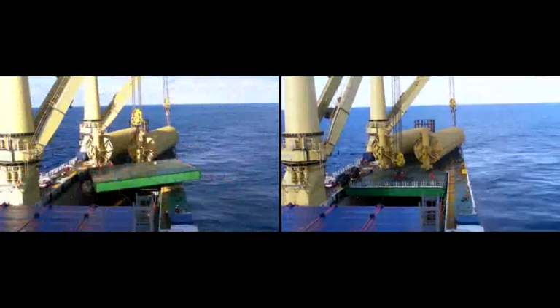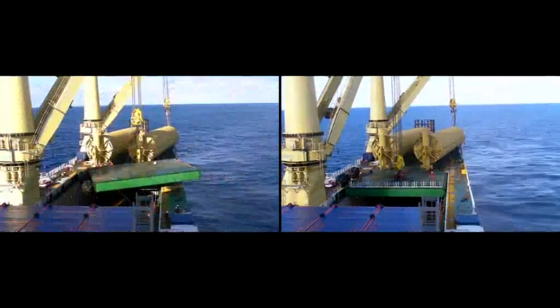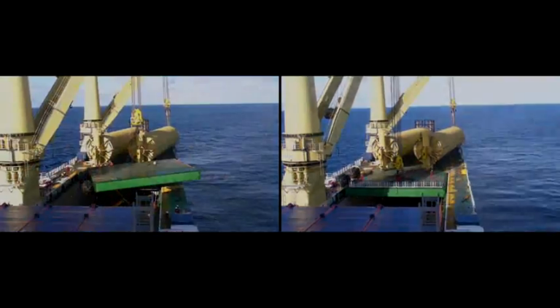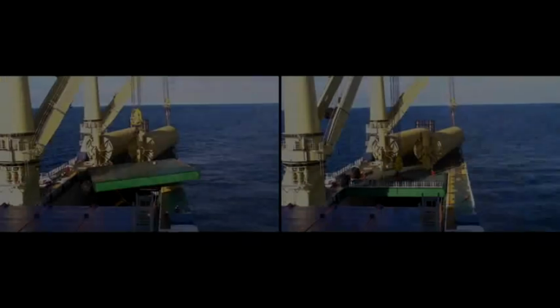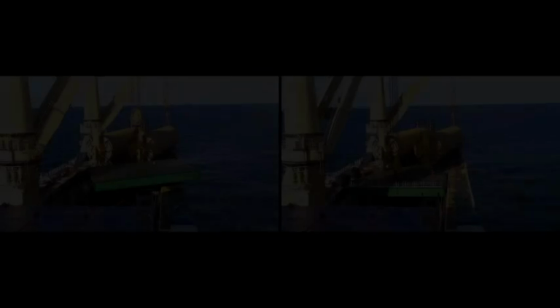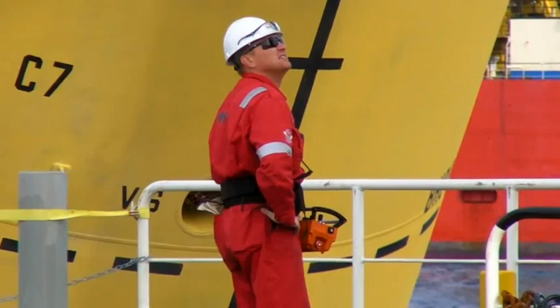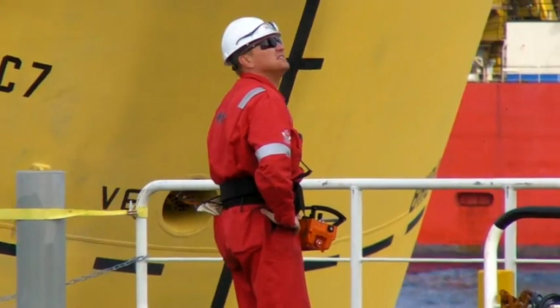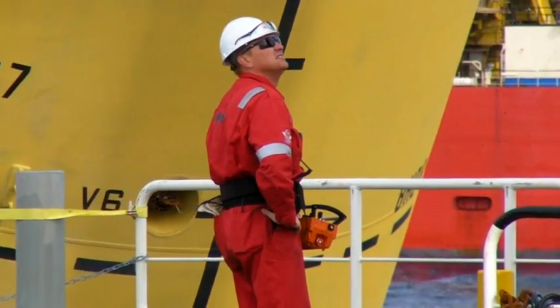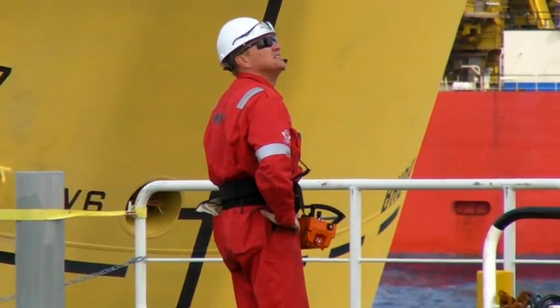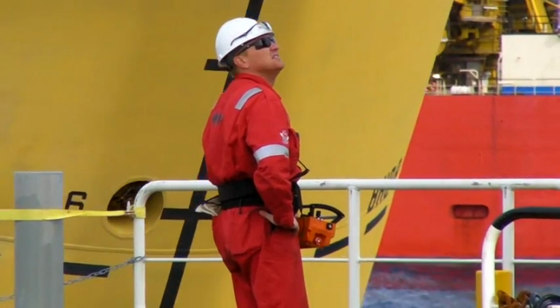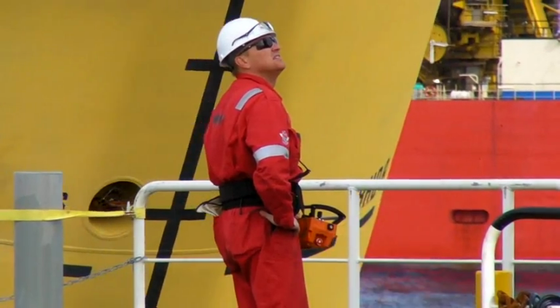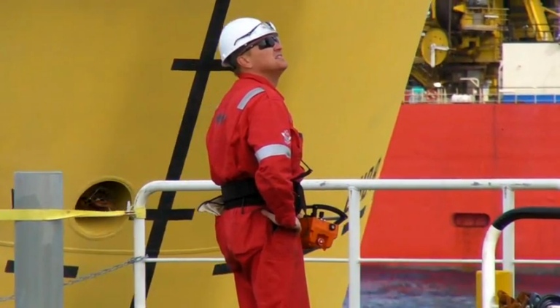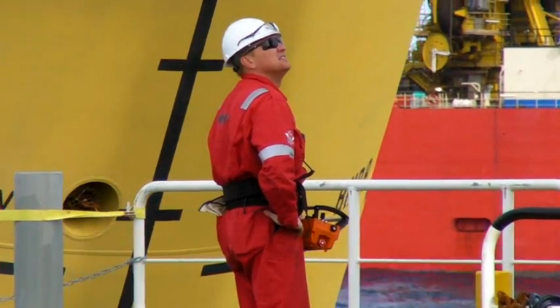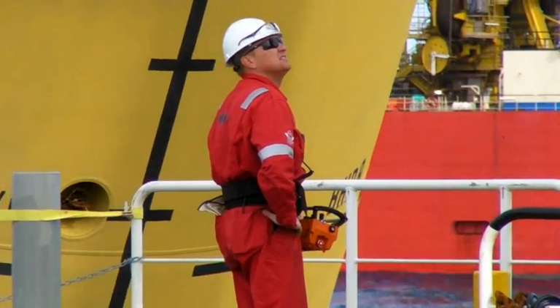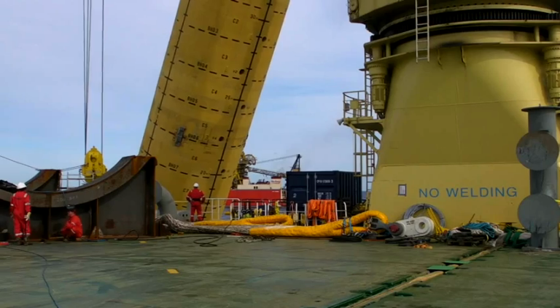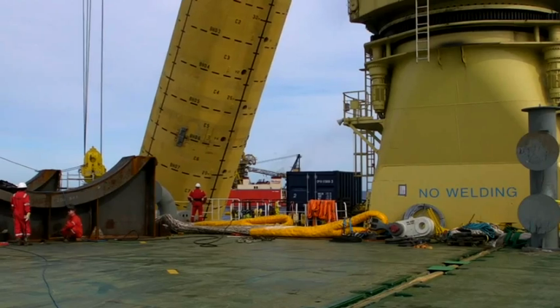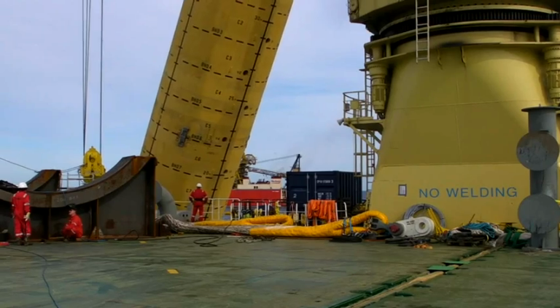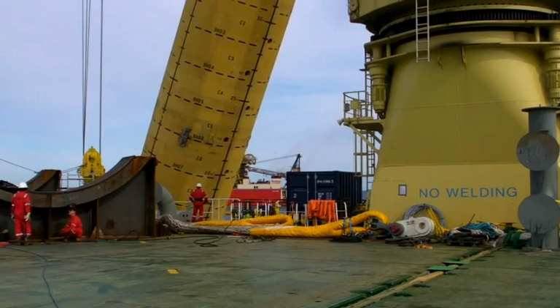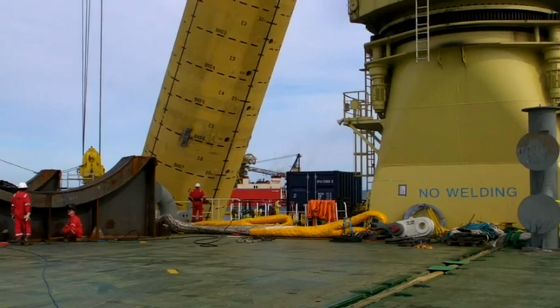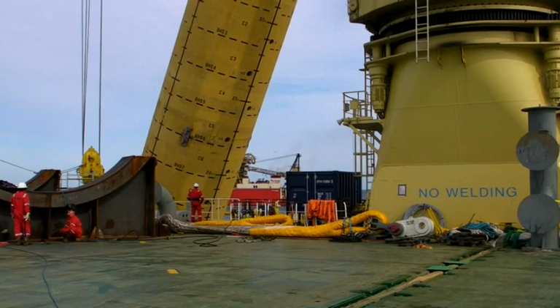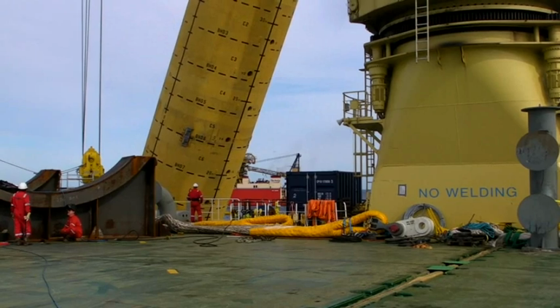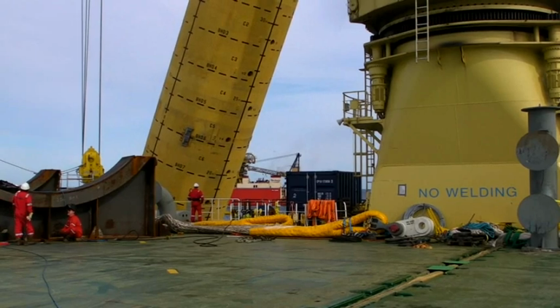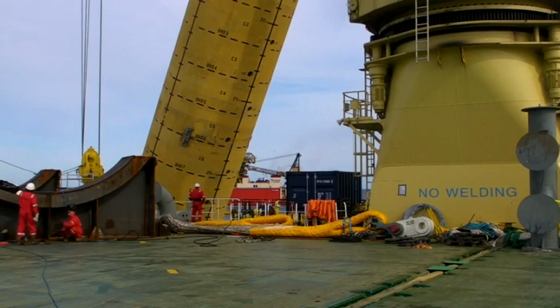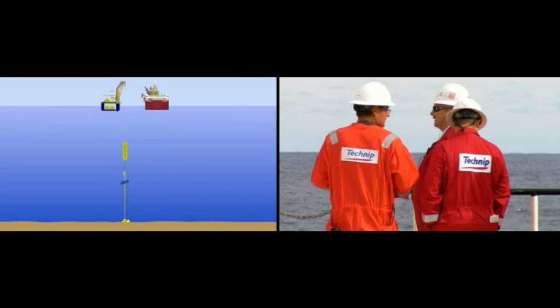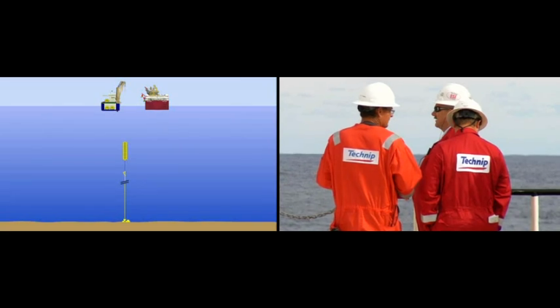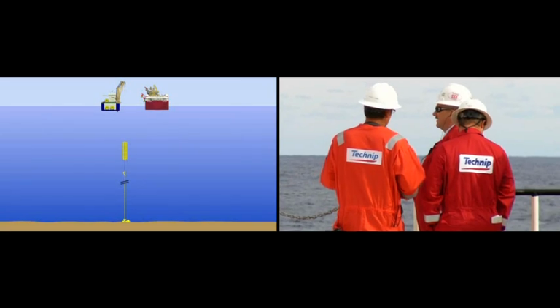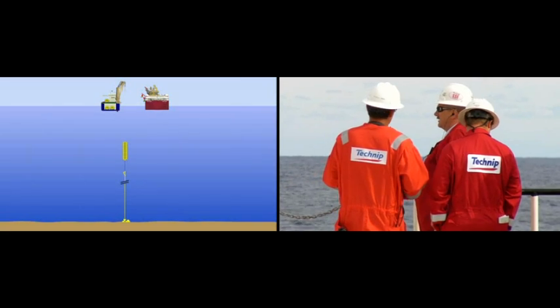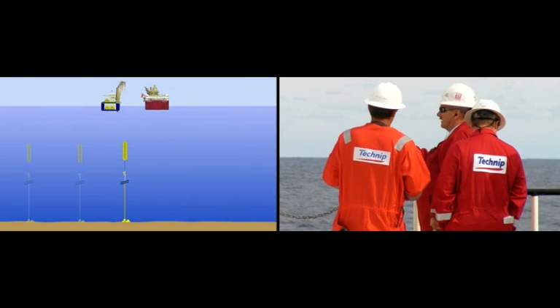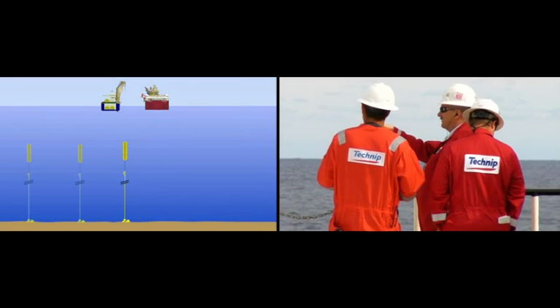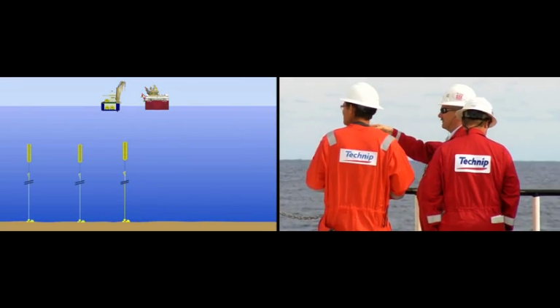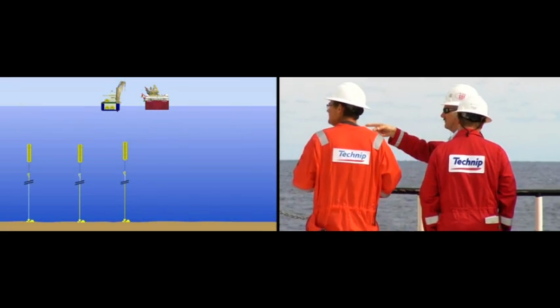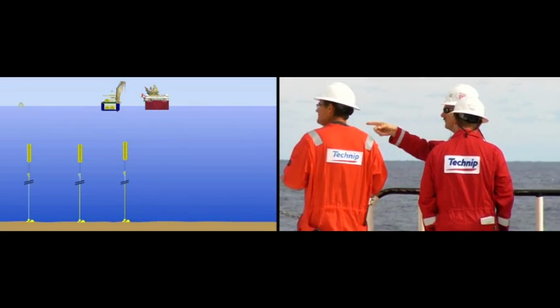The final two installations were executed in the same way. Challenge complete. Mission accomplished.